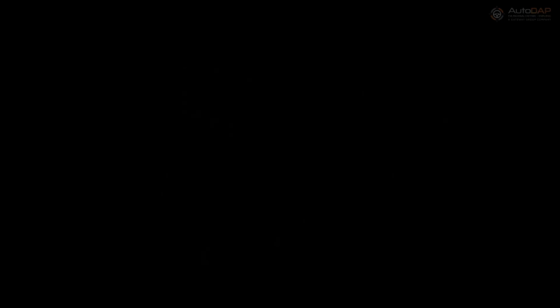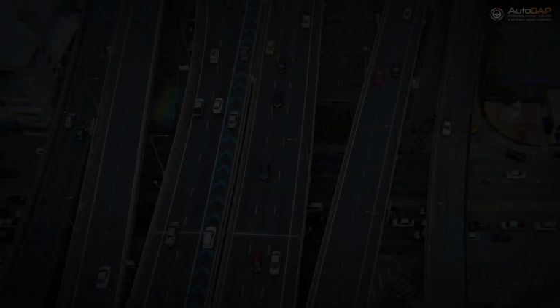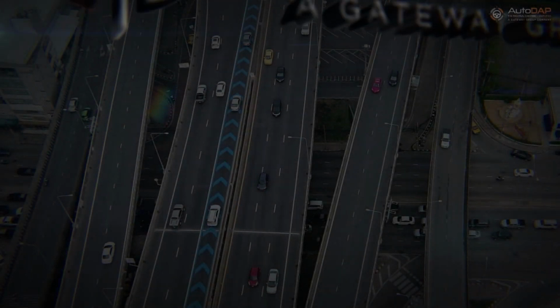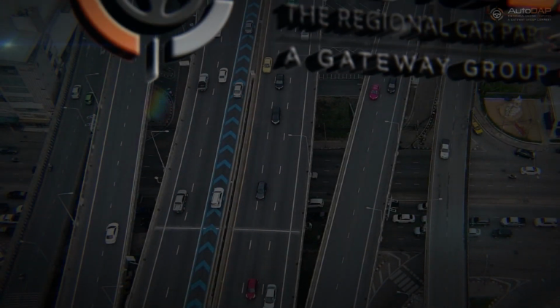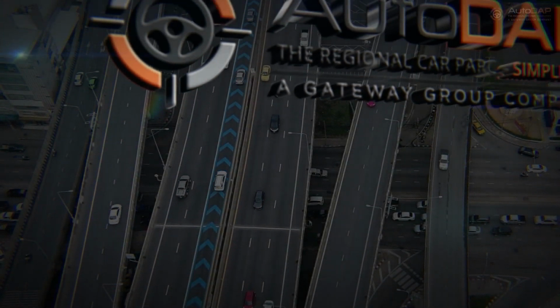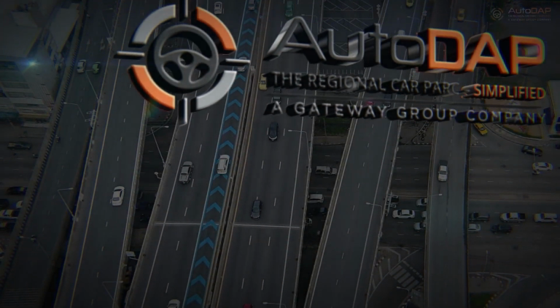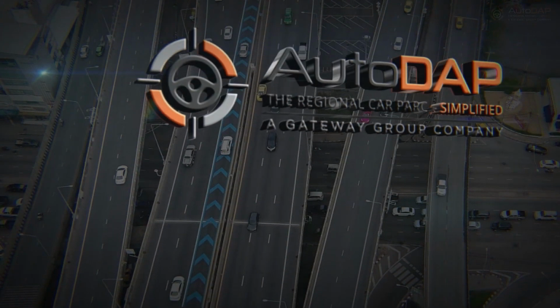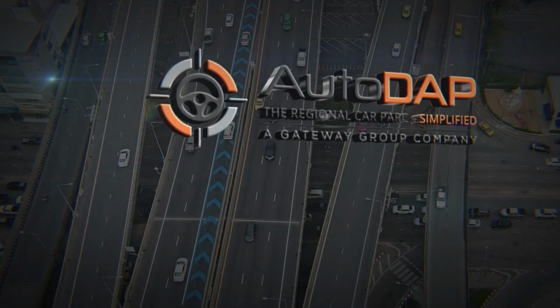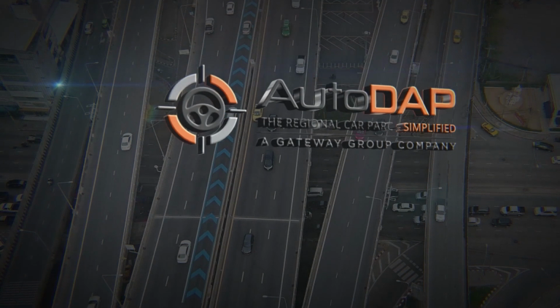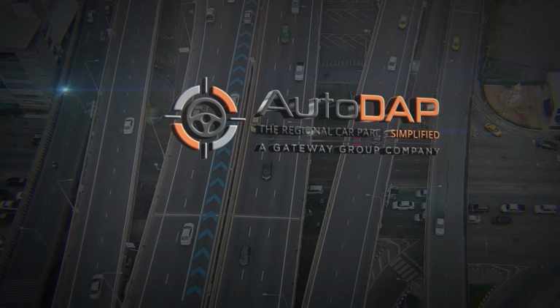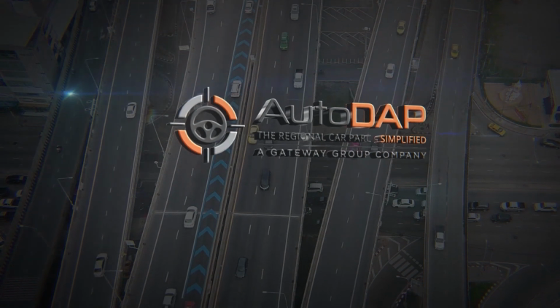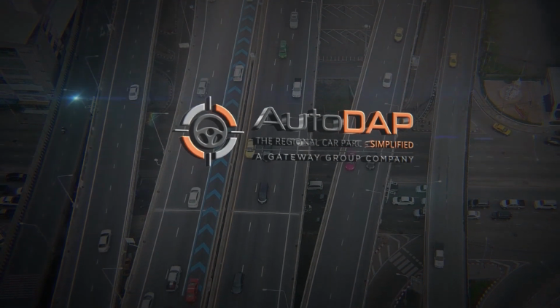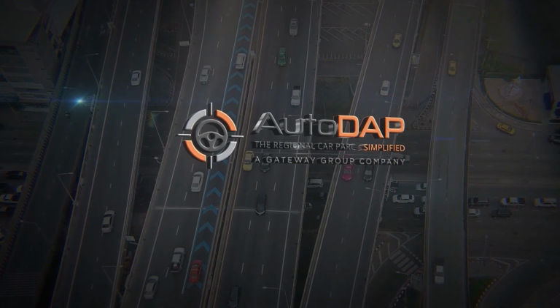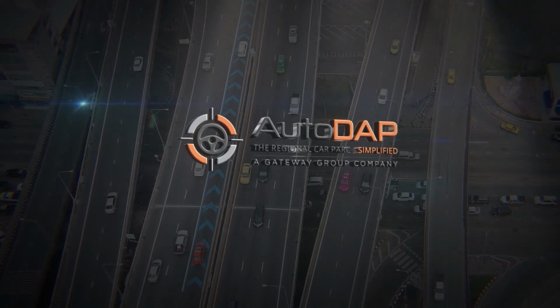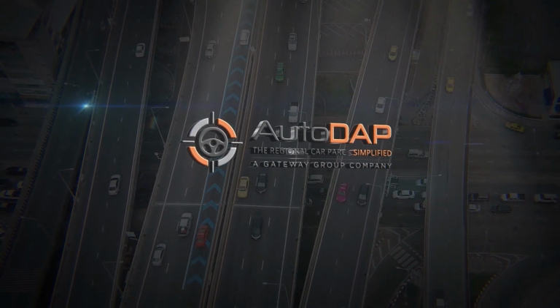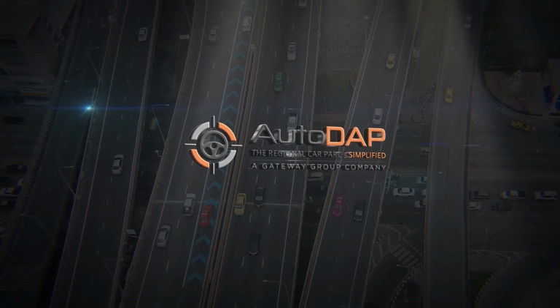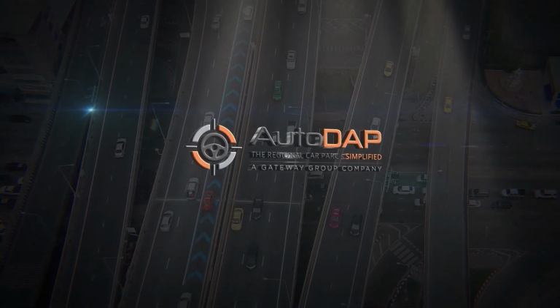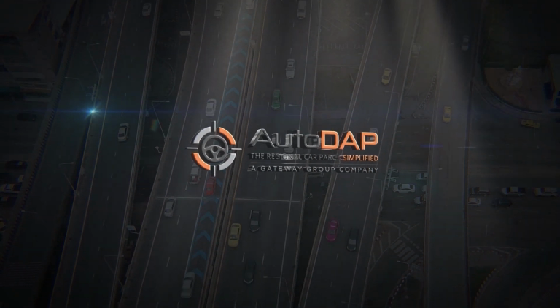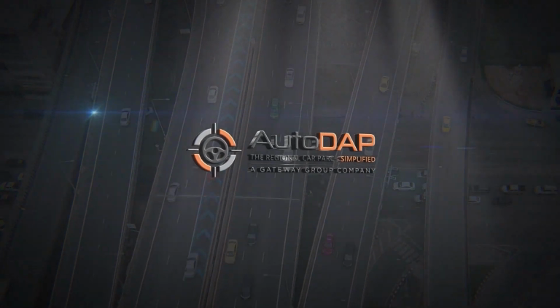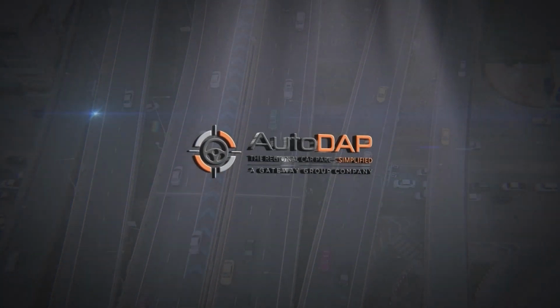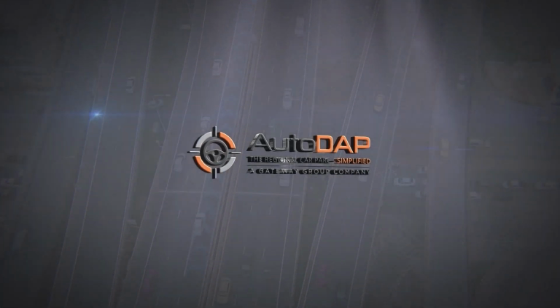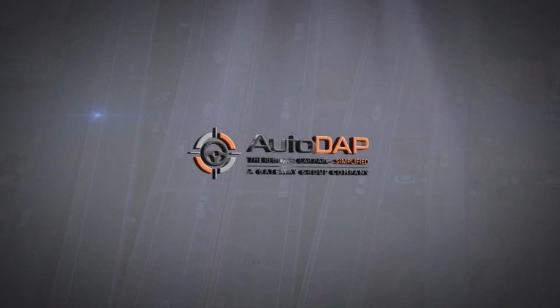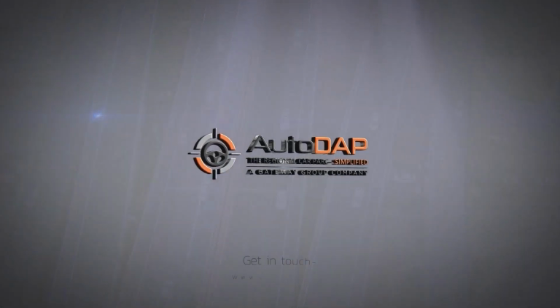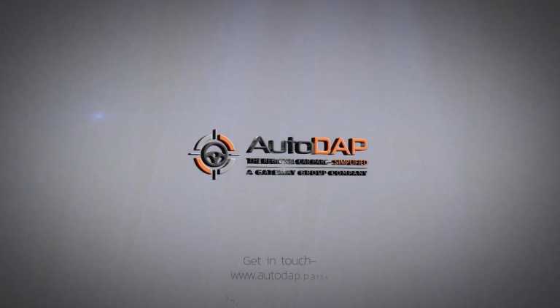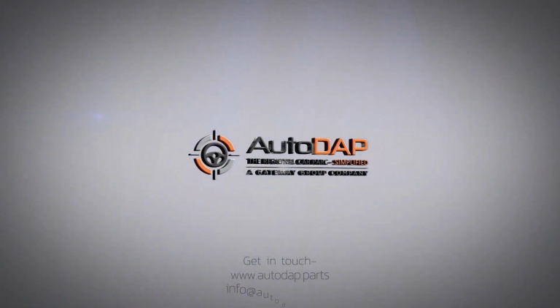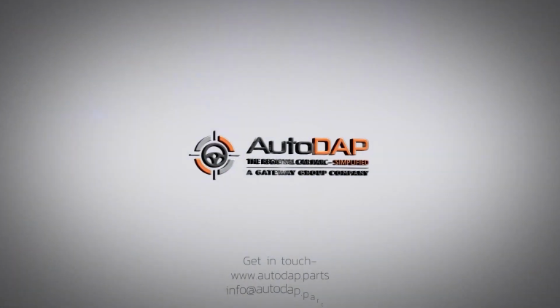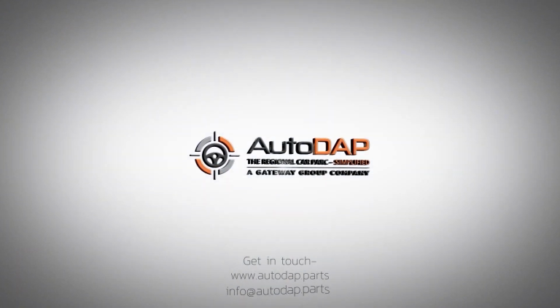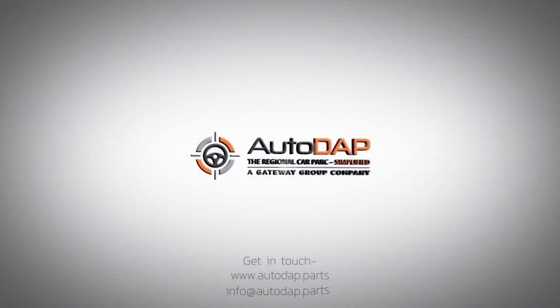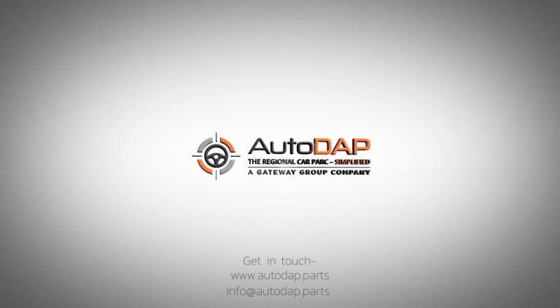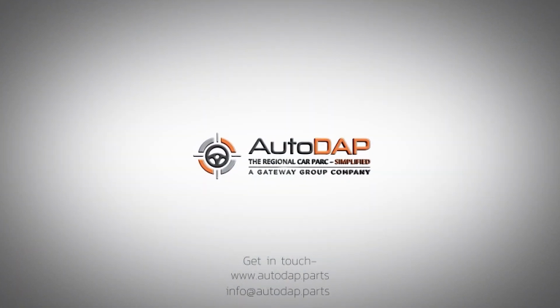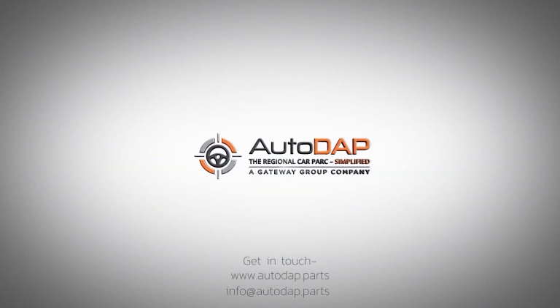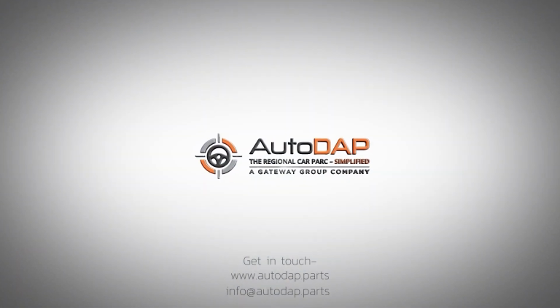Auto DAP — the regional car park simplified. To know more, get in touch.